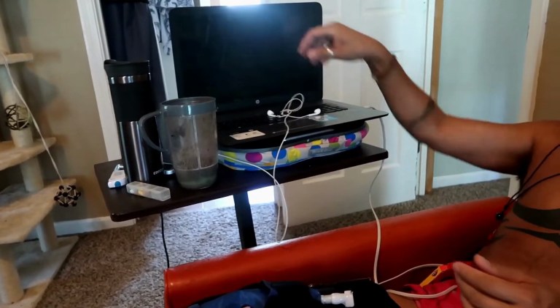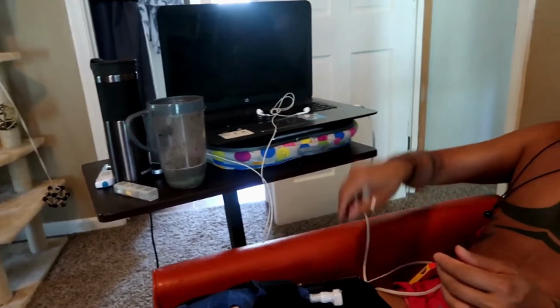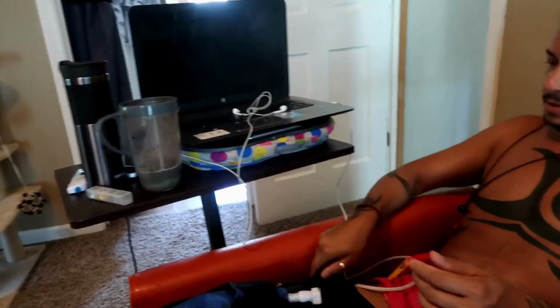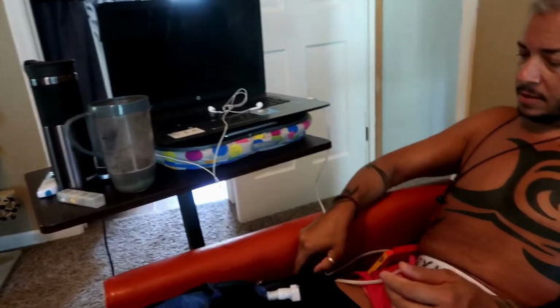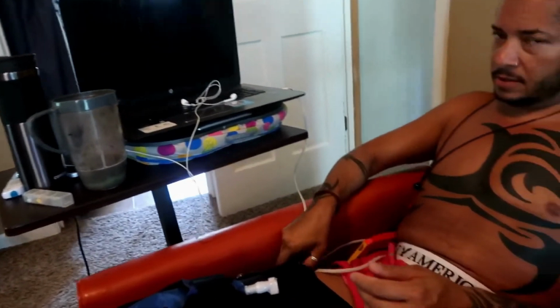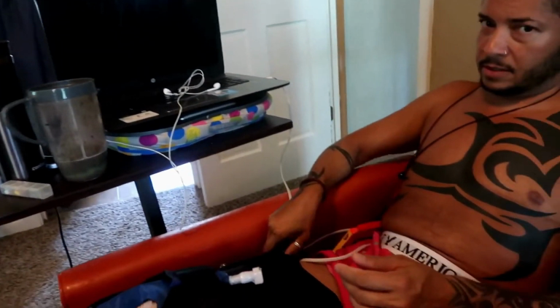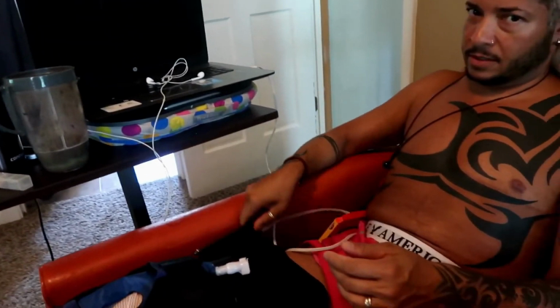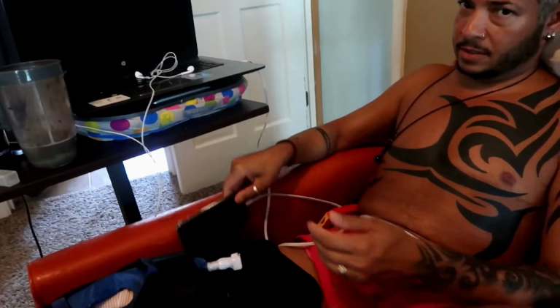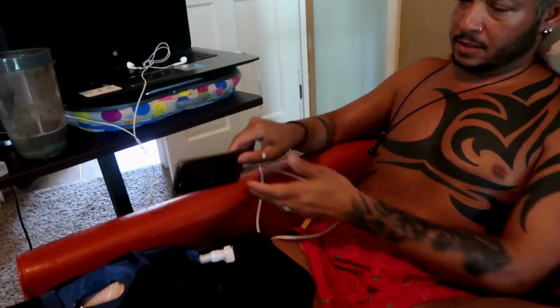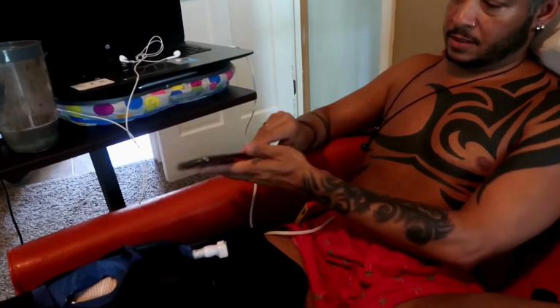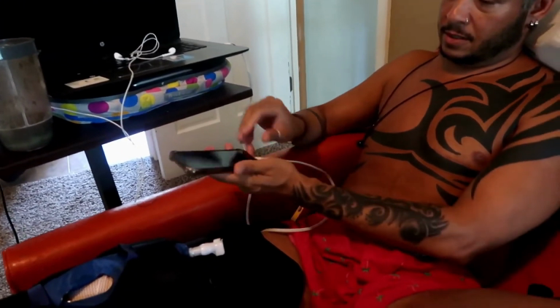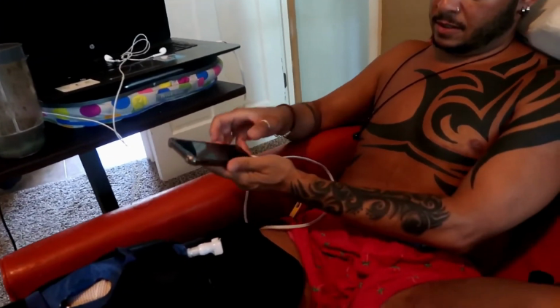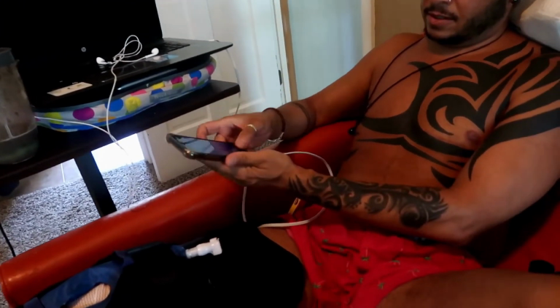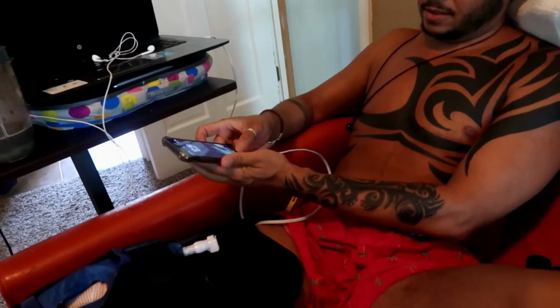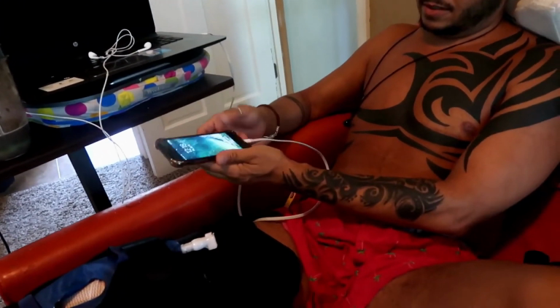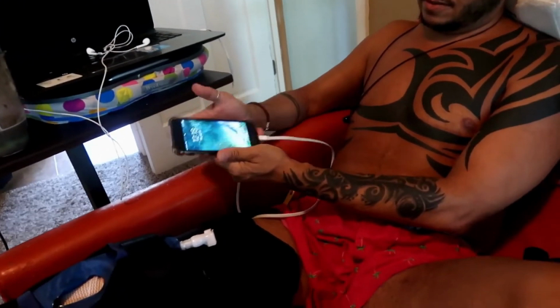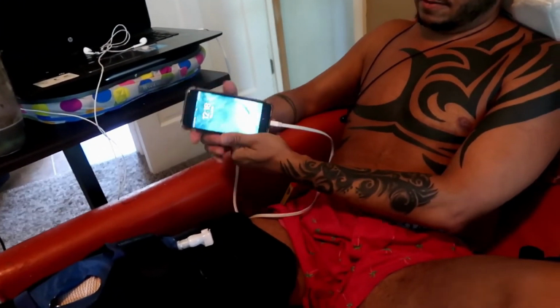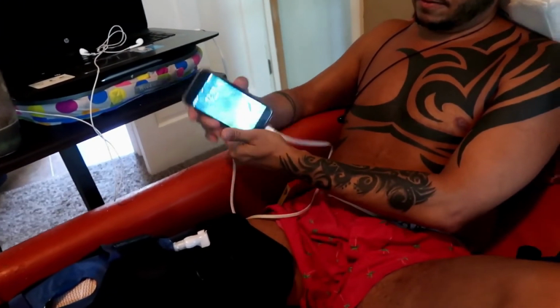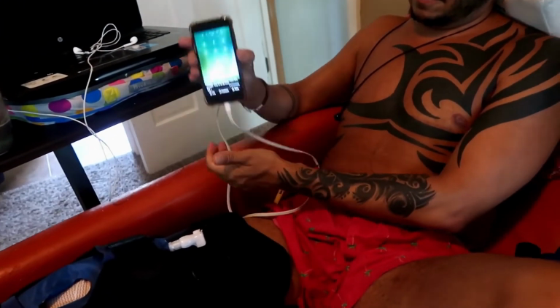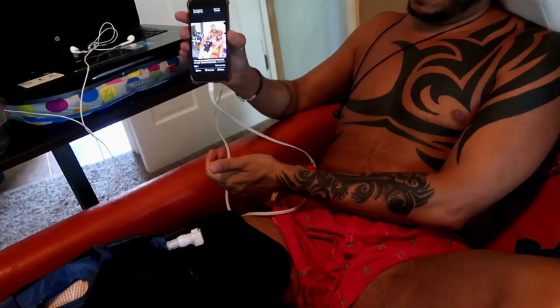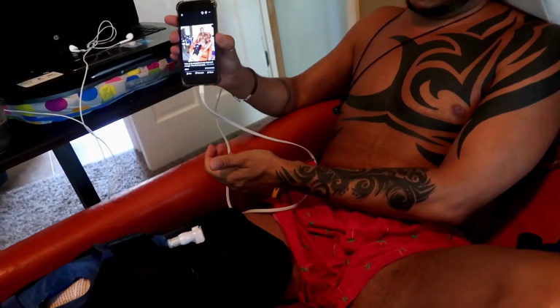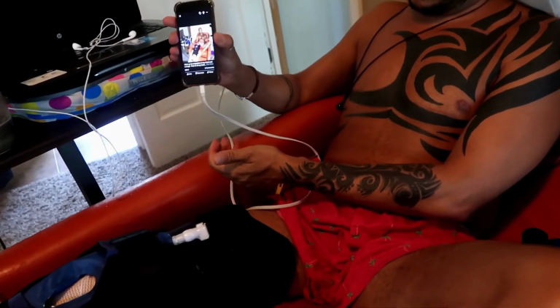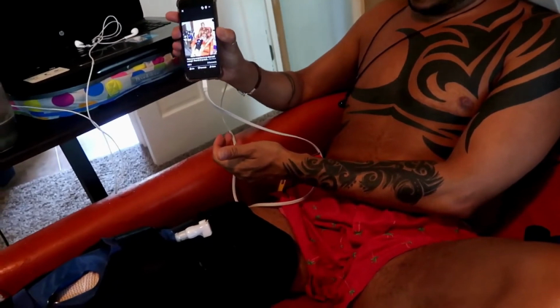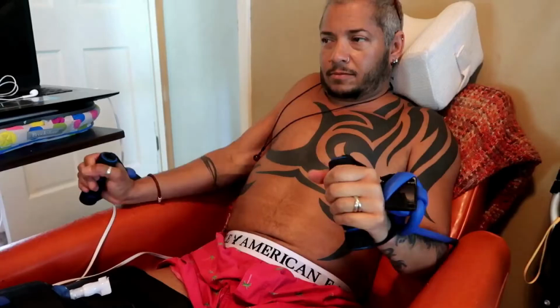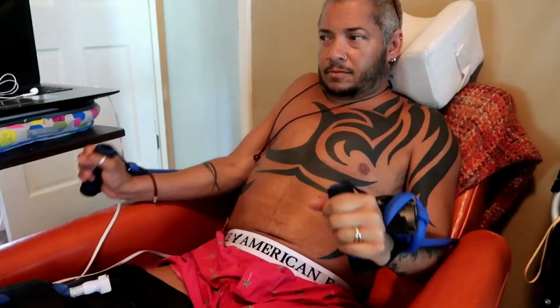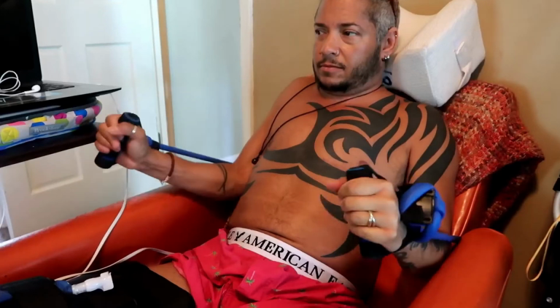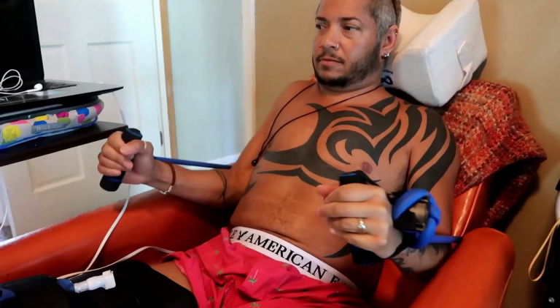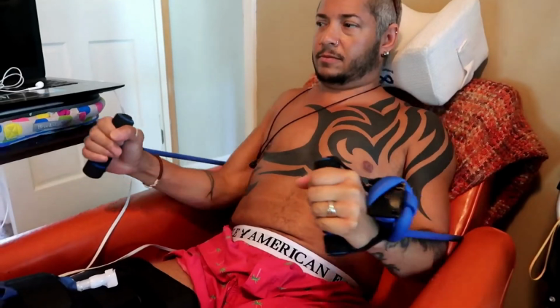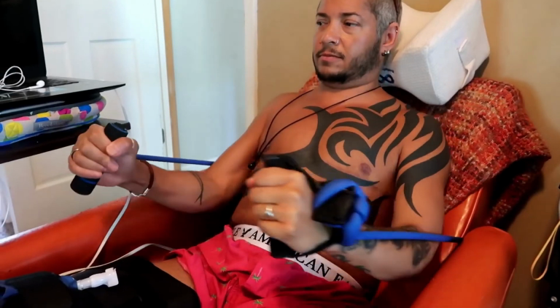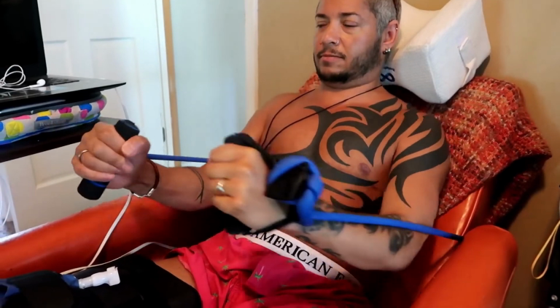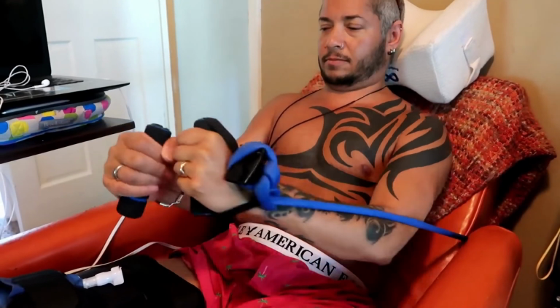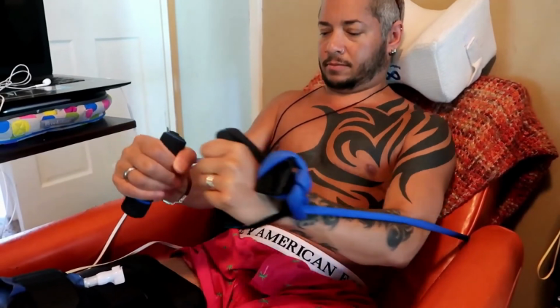I have my computer, my smoothie, my water, earphones, my medication, and my phone — so everything is at my beck and call. And I can even exercise — look at this.